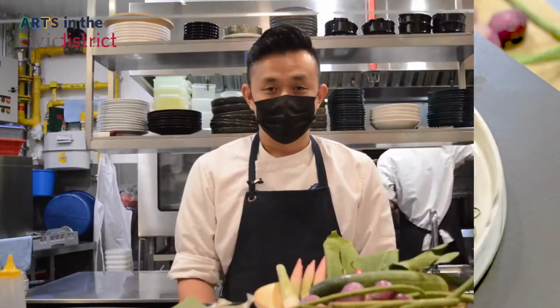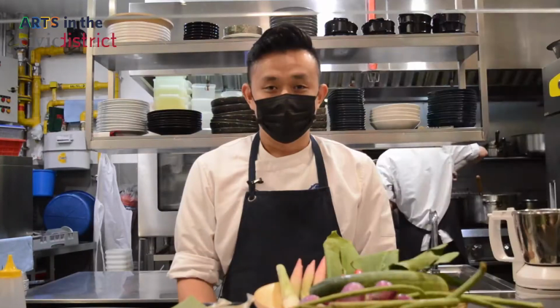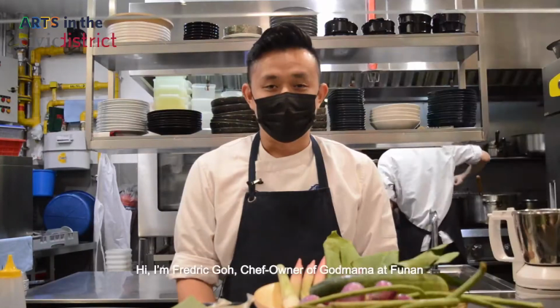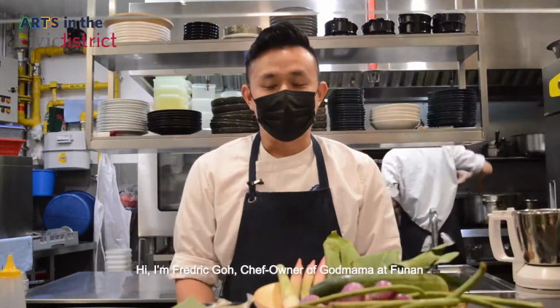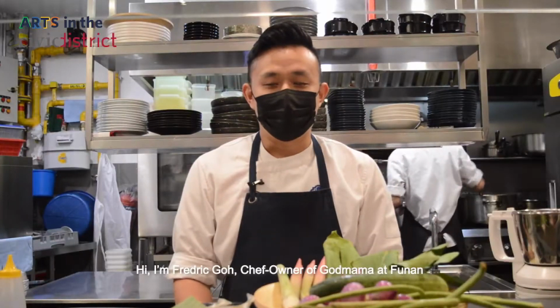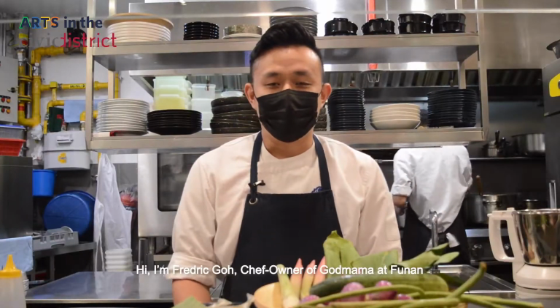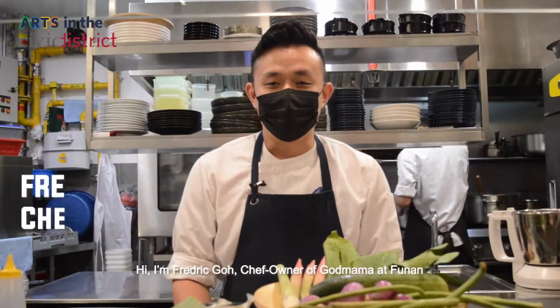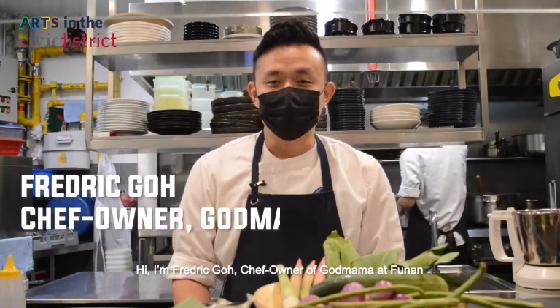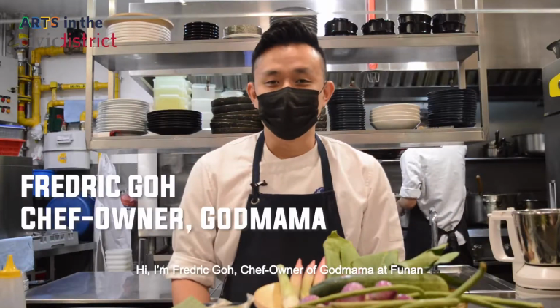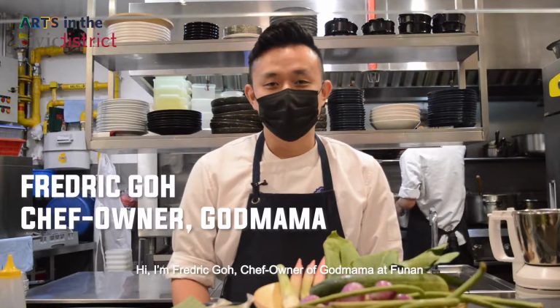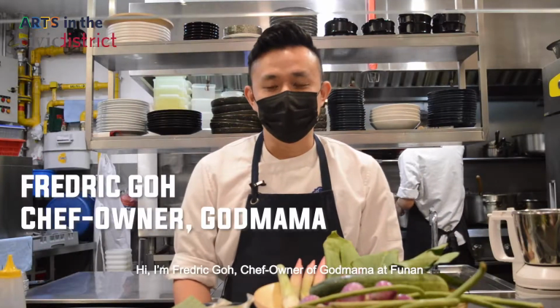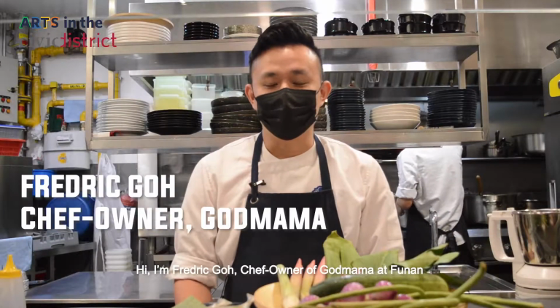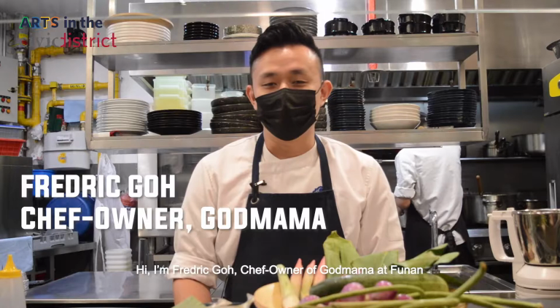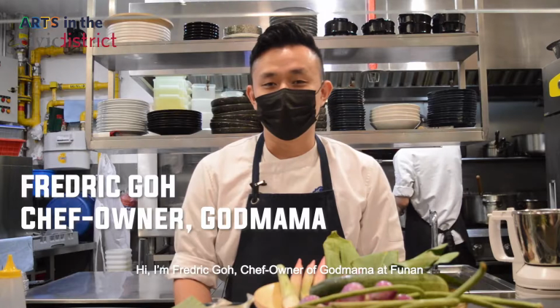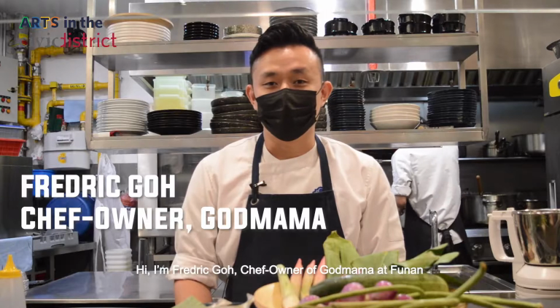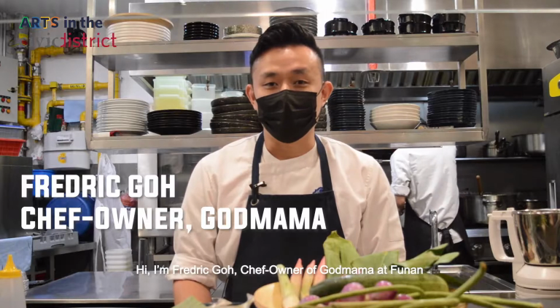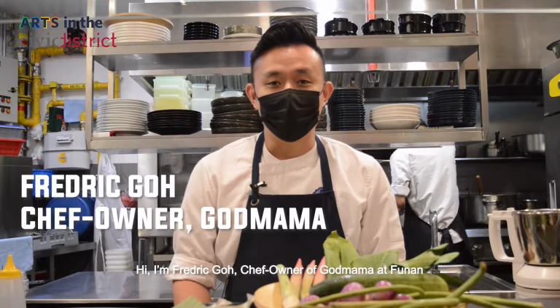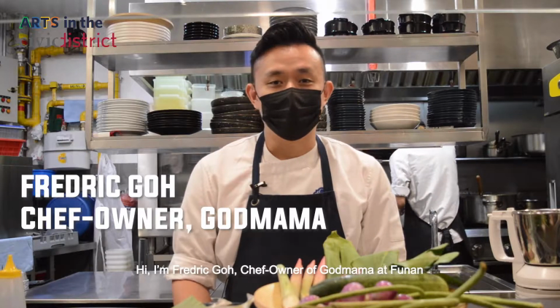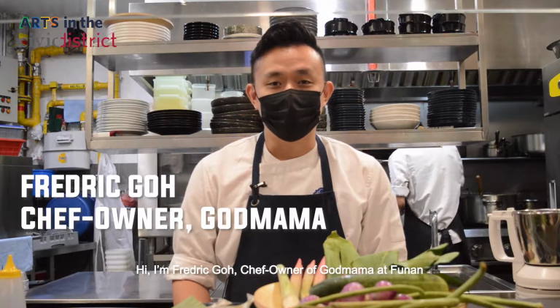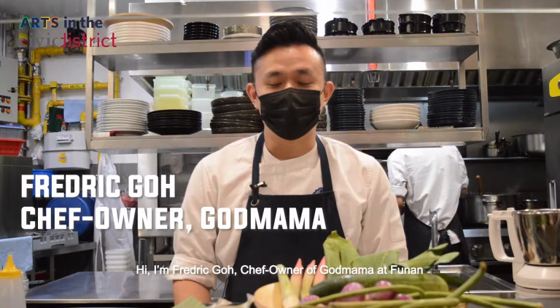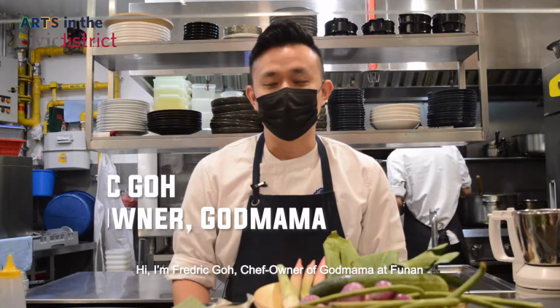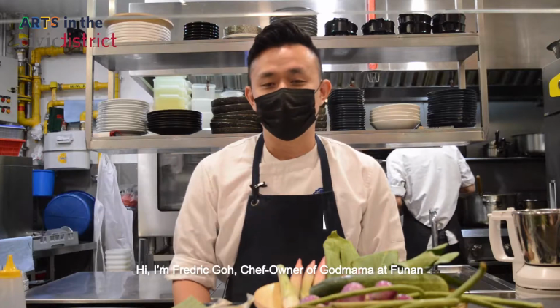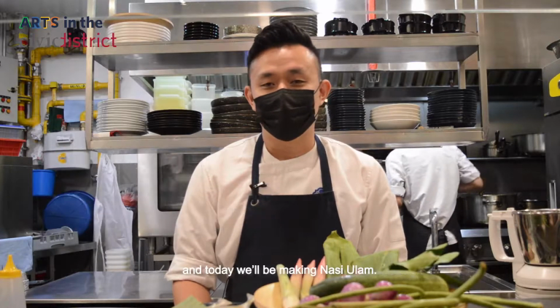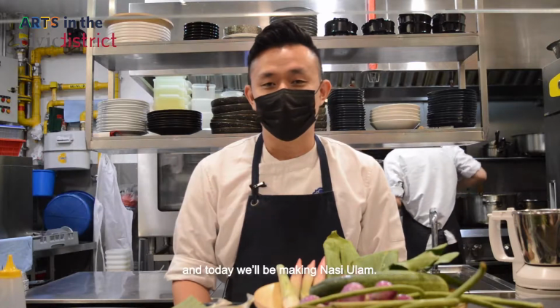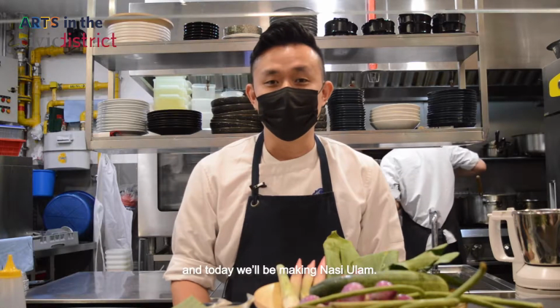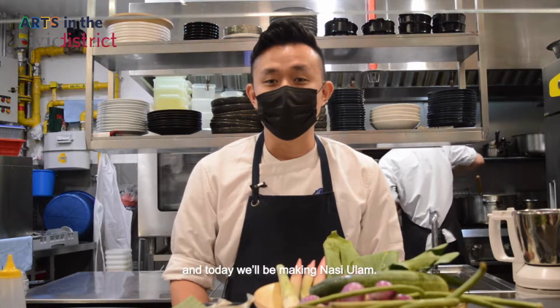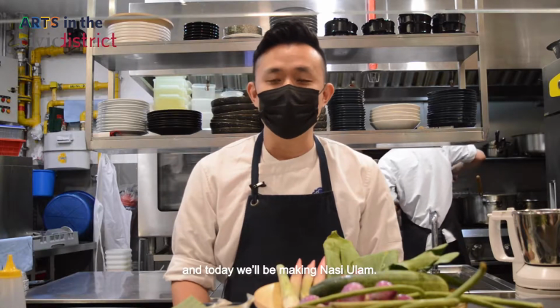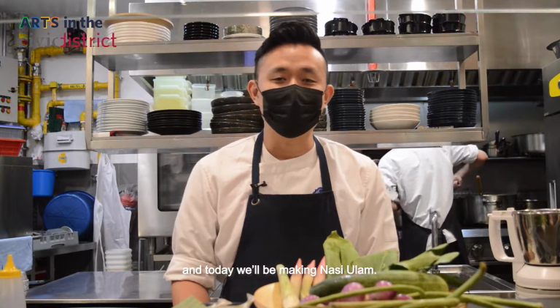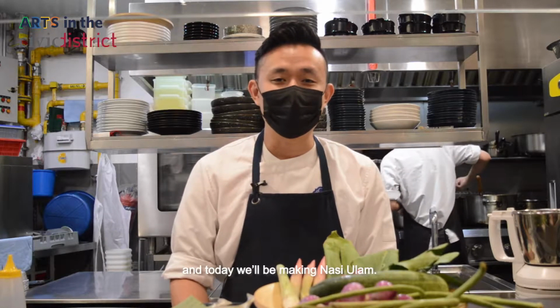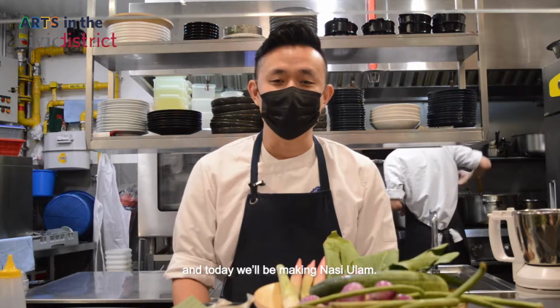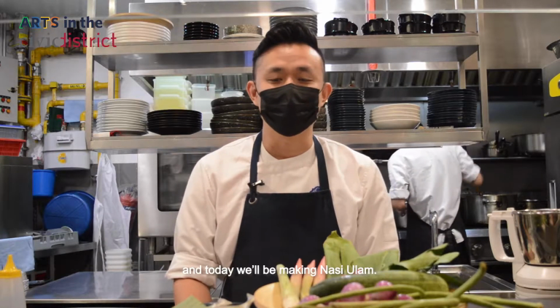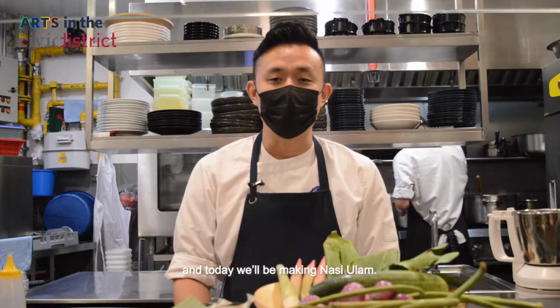Hi, I'm Frederick Goh, chef owner of Gaut Mama at Punan, and today we'll be making Nasi Ulam.